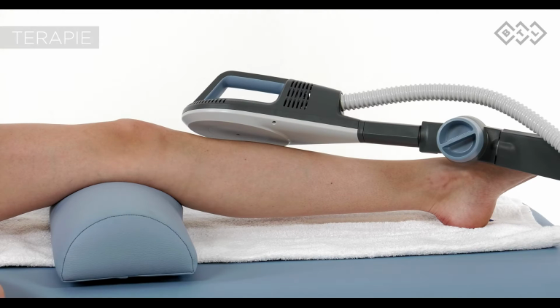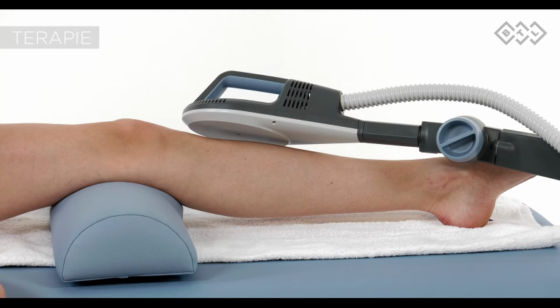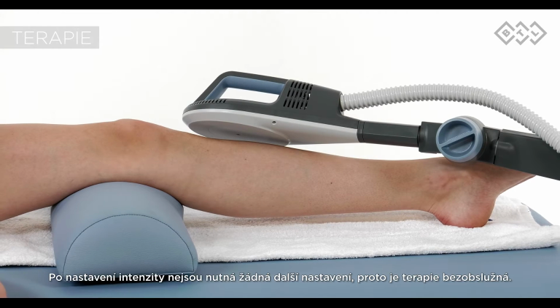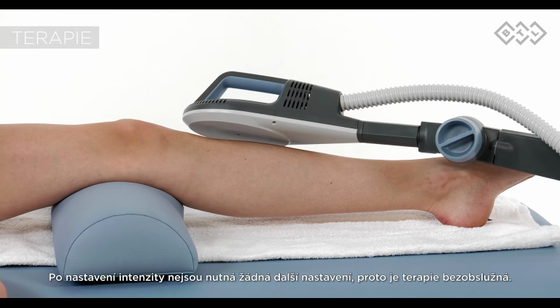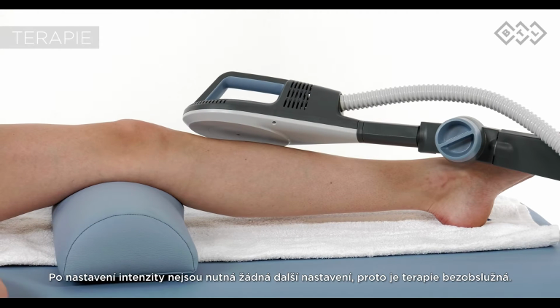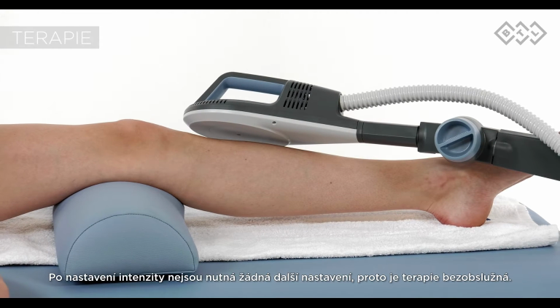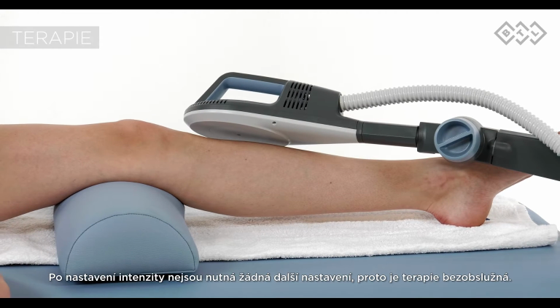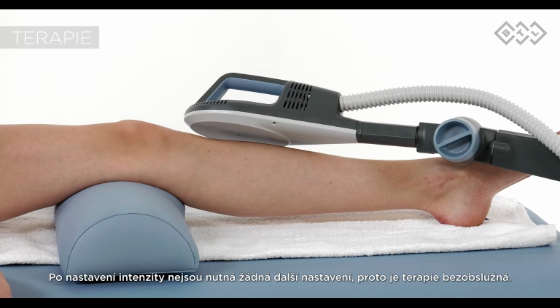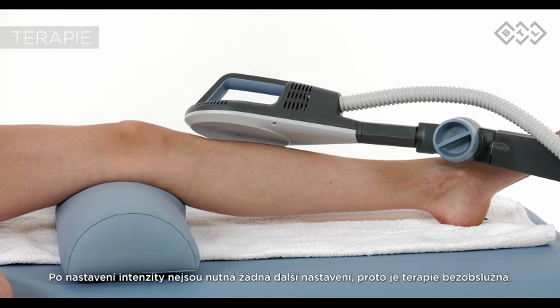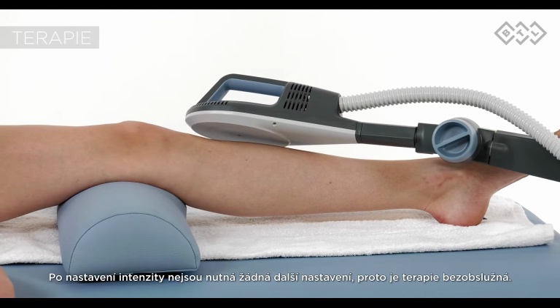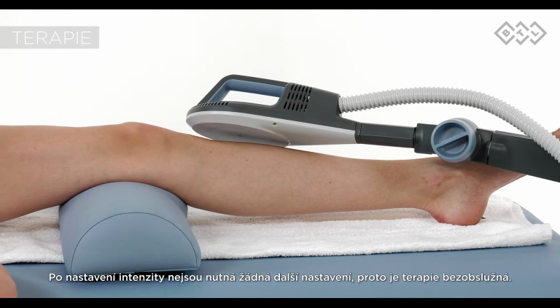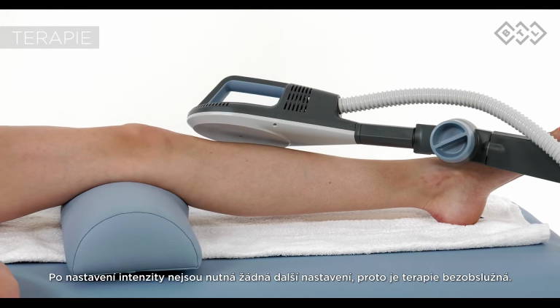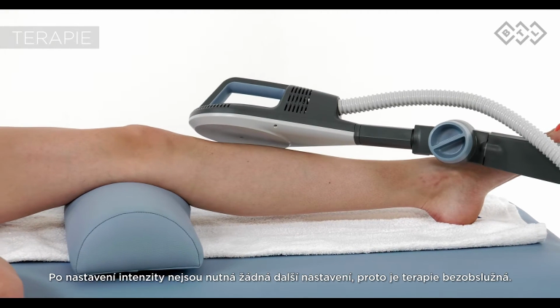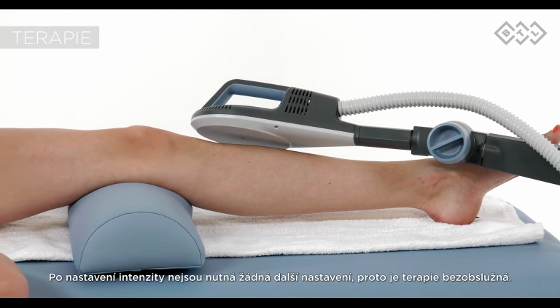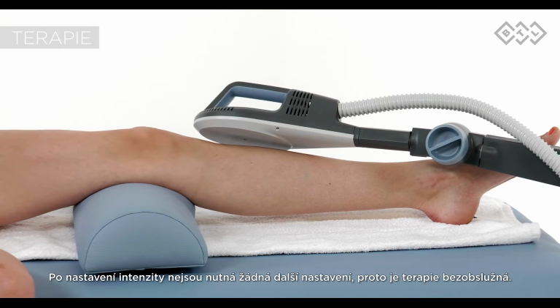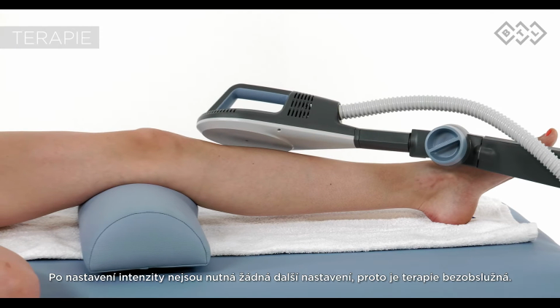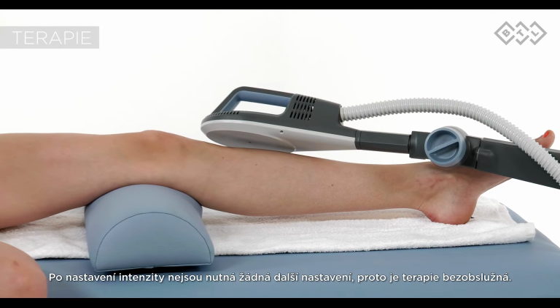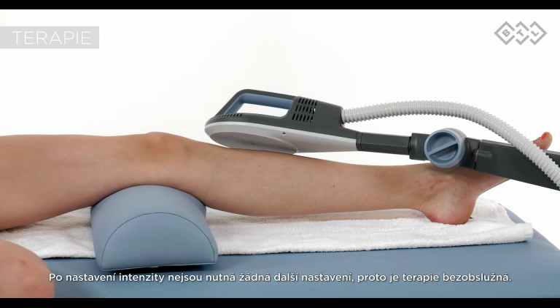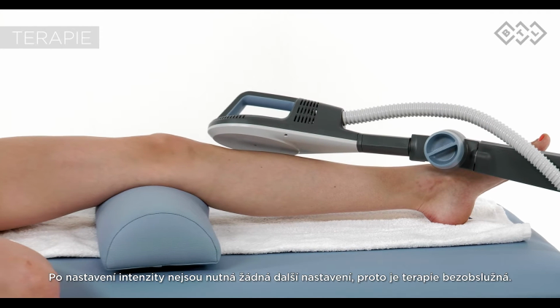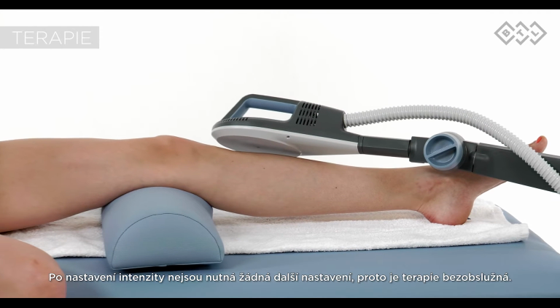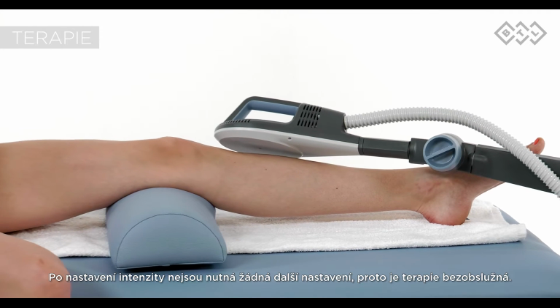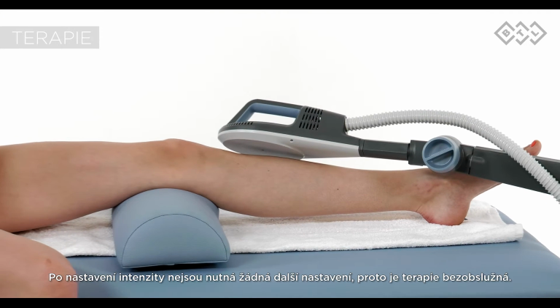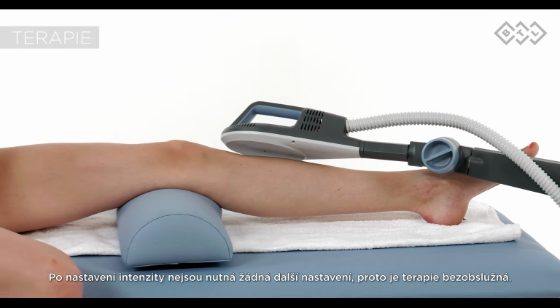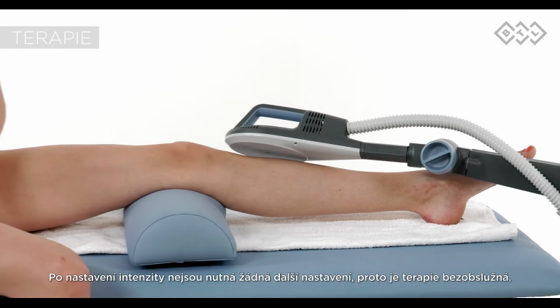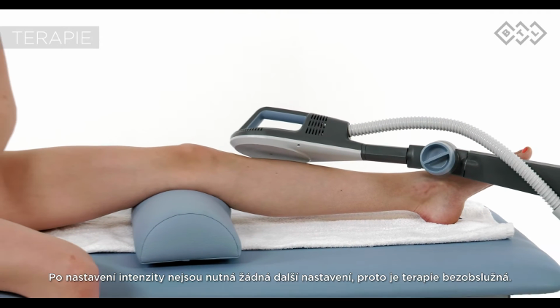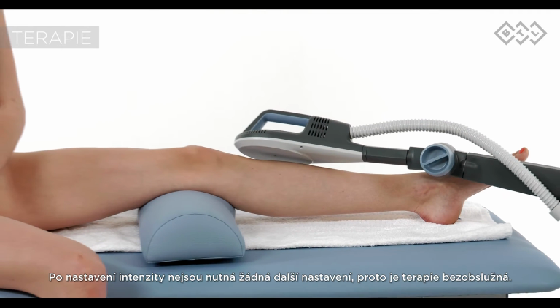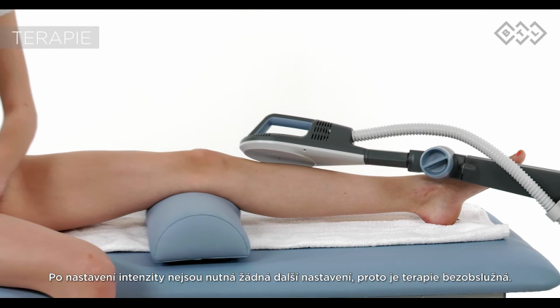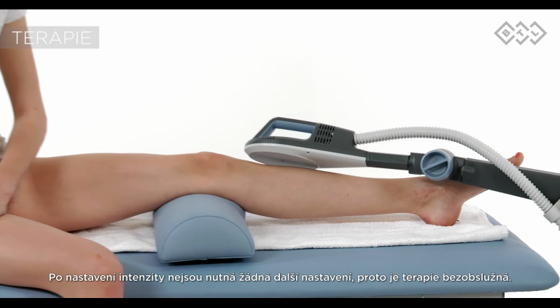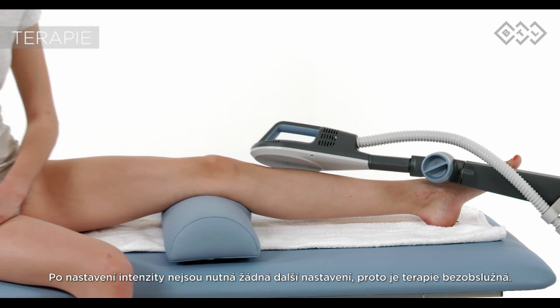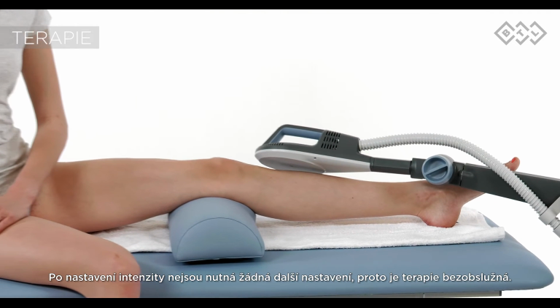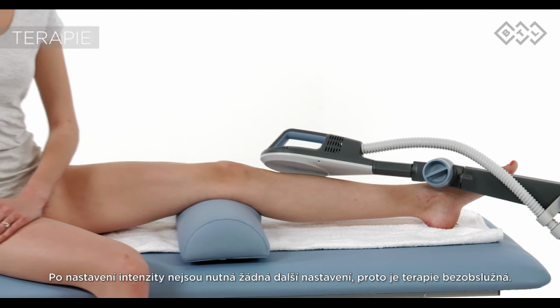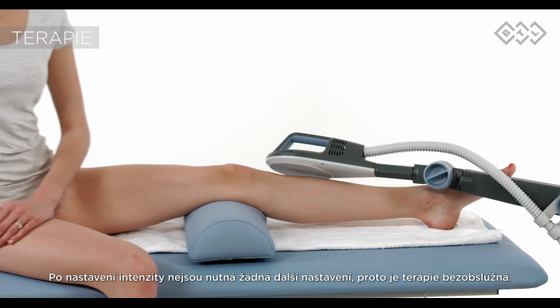After setting the intensity, the therapy continues operator-free. The therapy is audible while running.